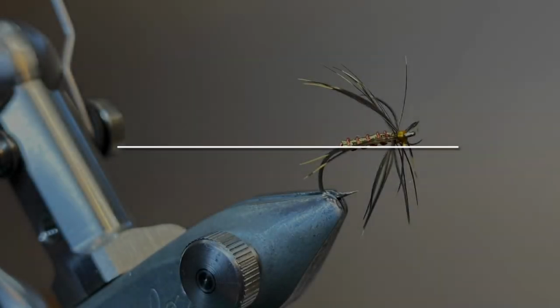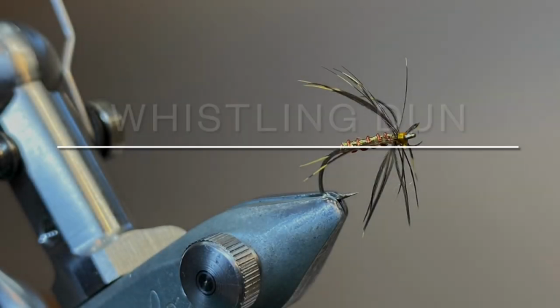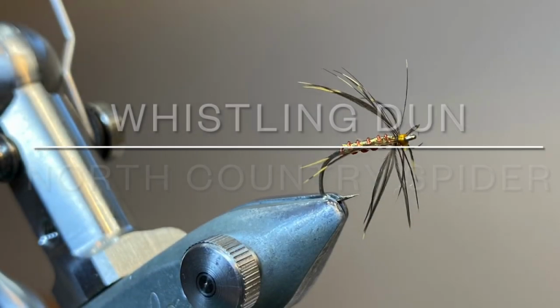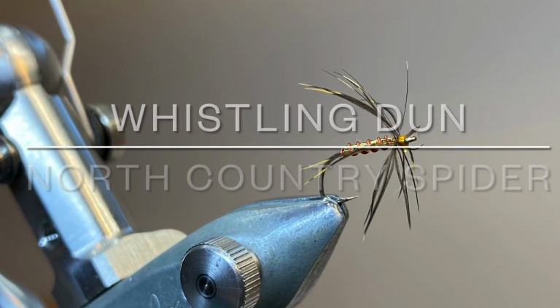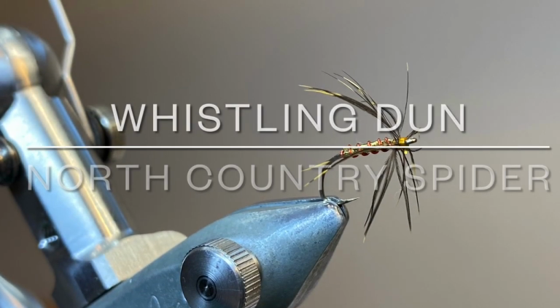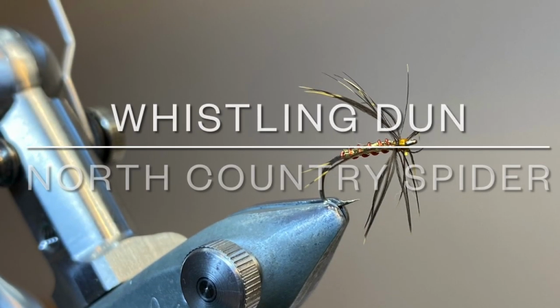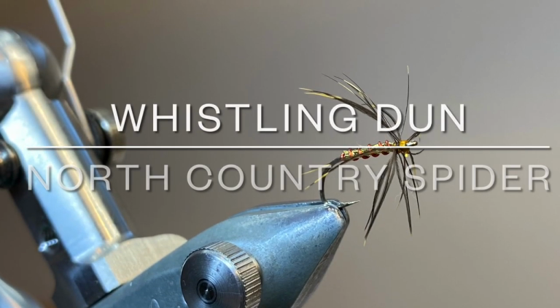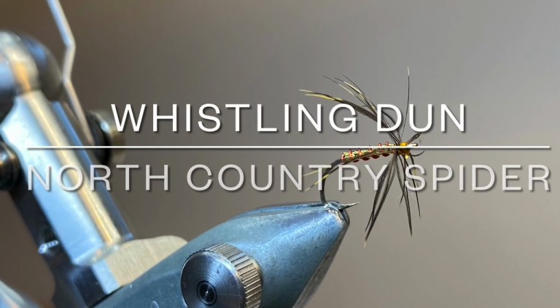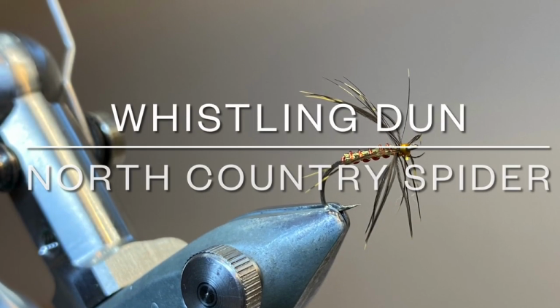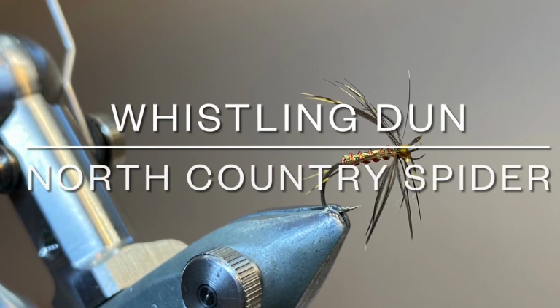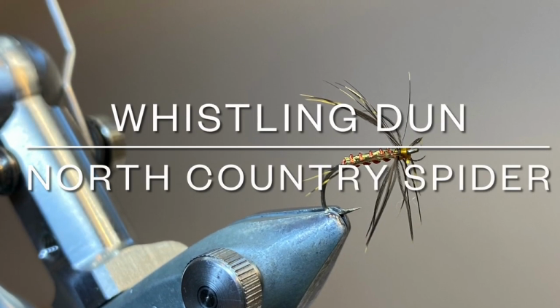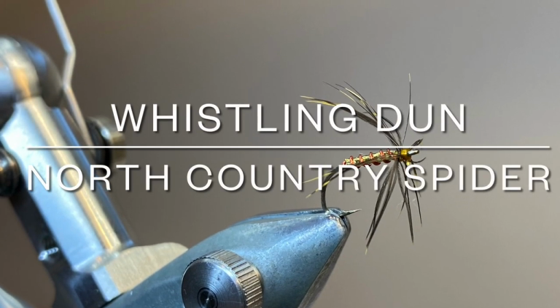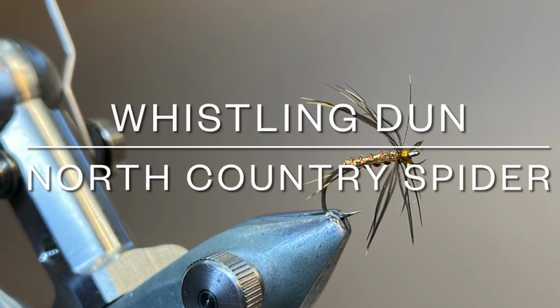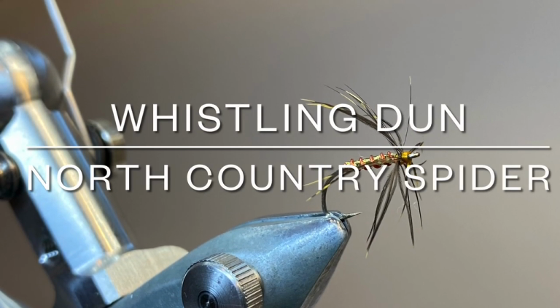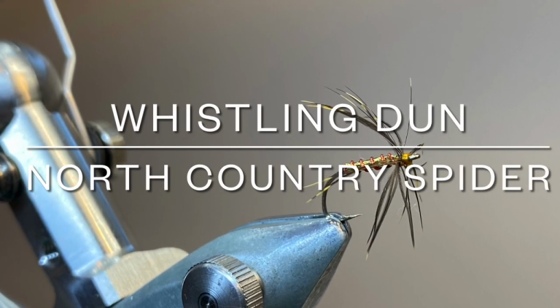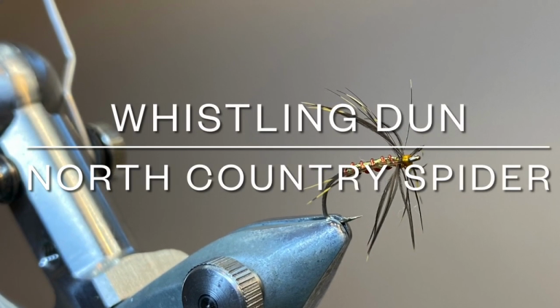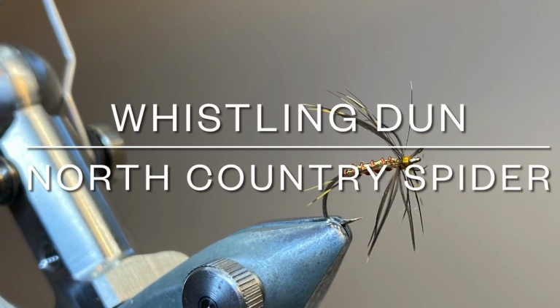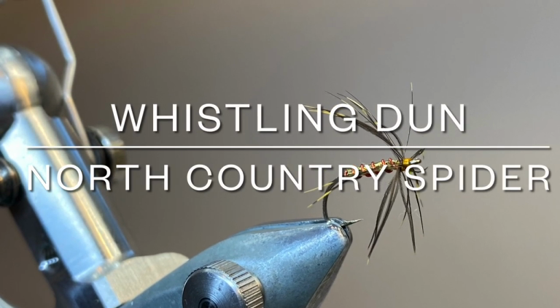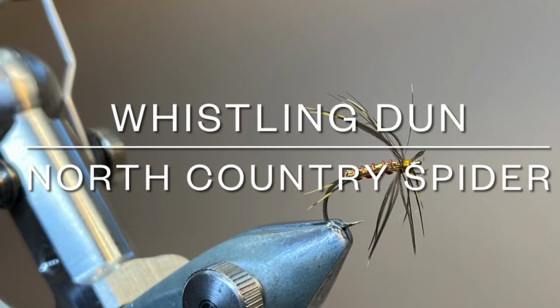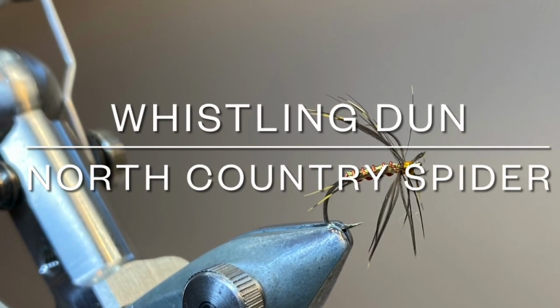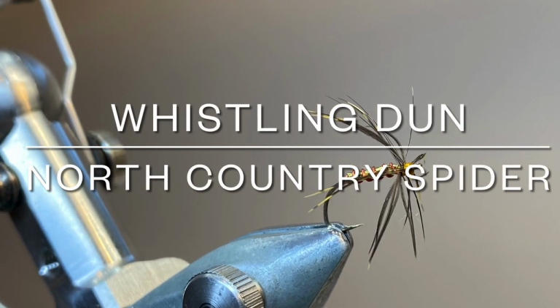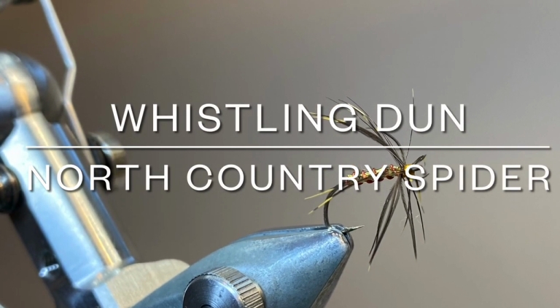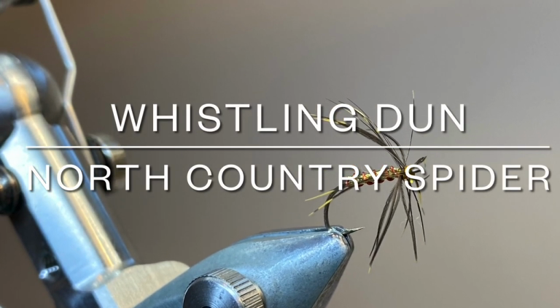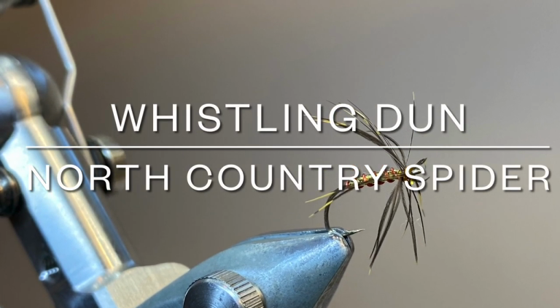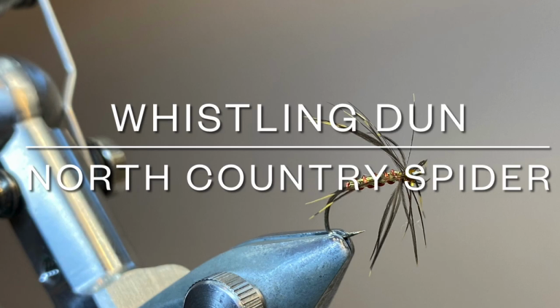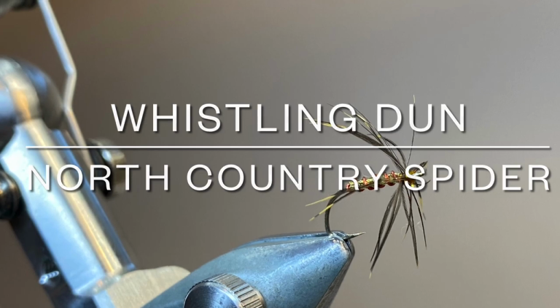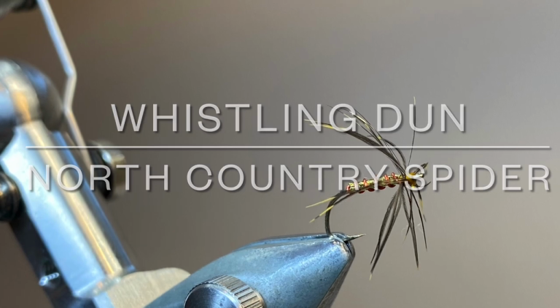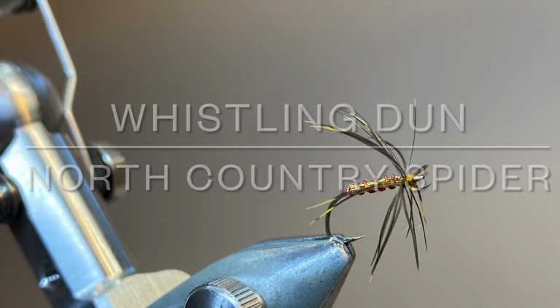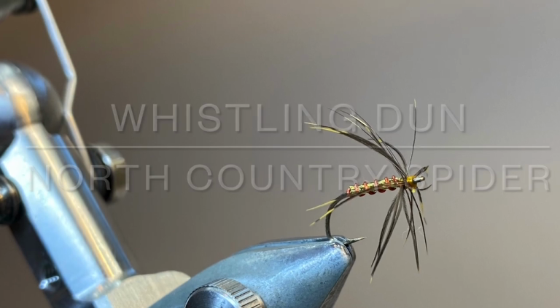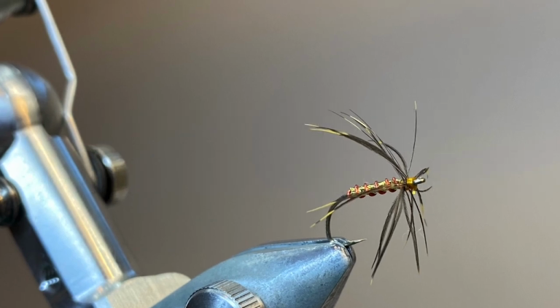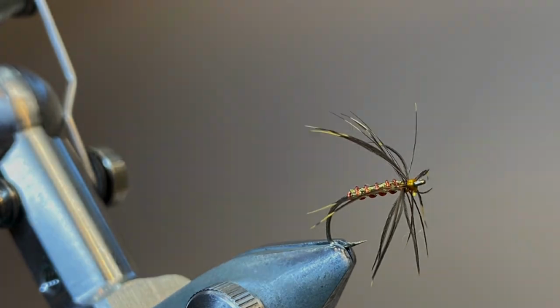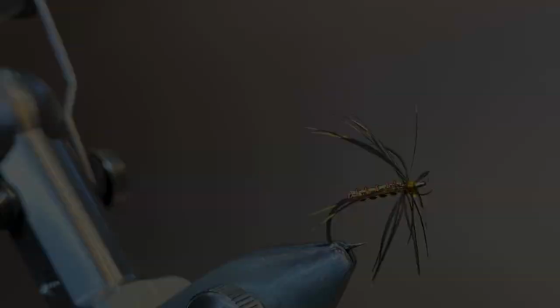Hello everybody, and thanks for joining me. Today I'm tying another classic North Country spider pattern, this one being called the Whistling Dun.